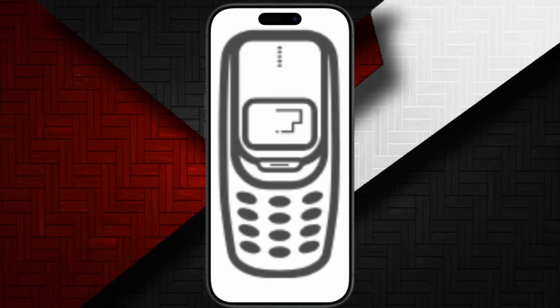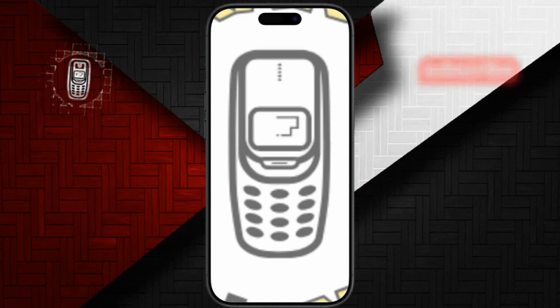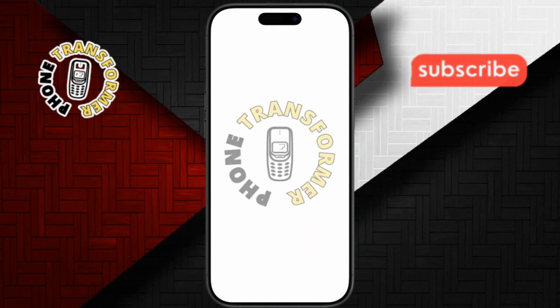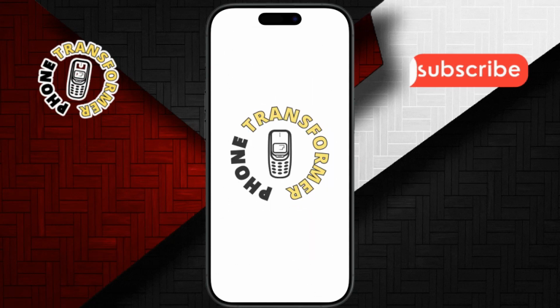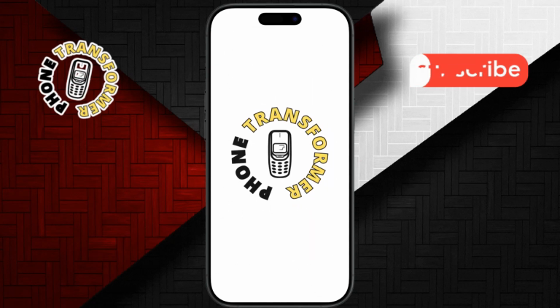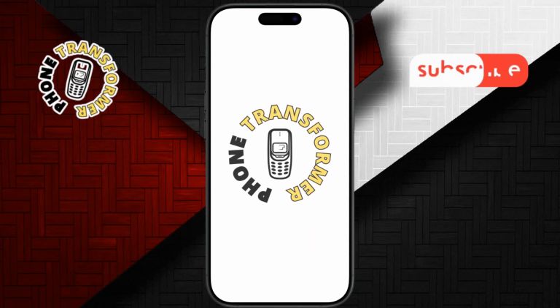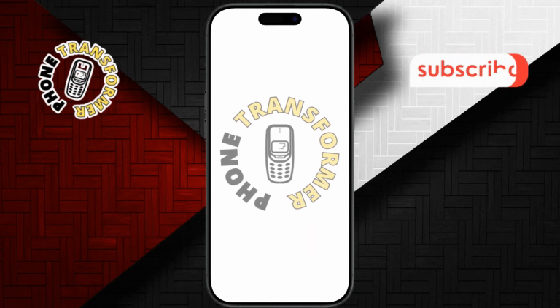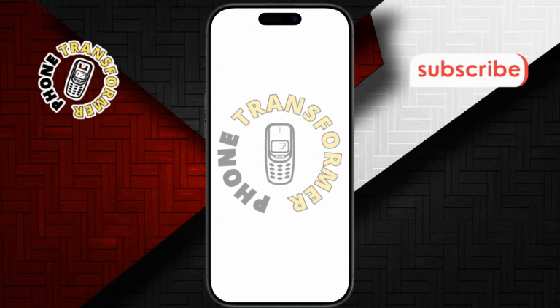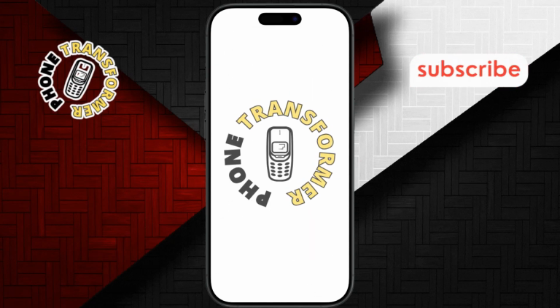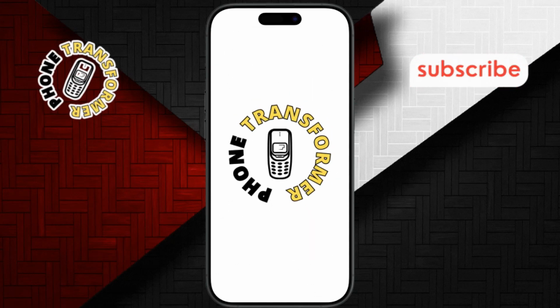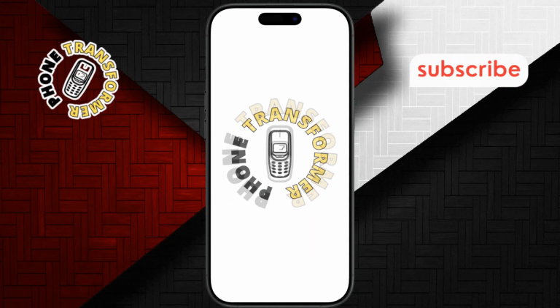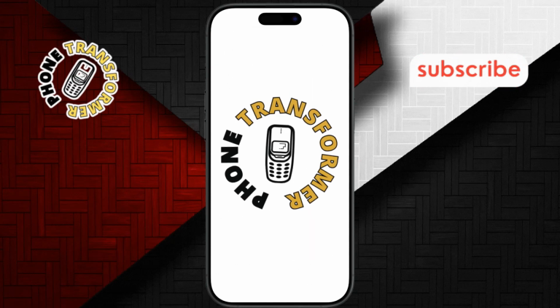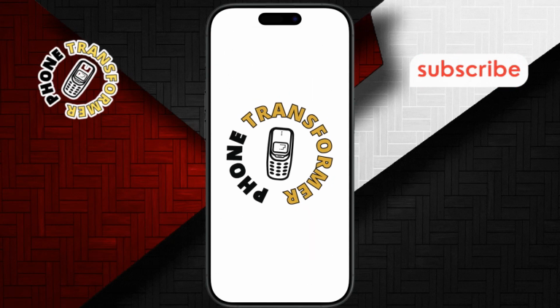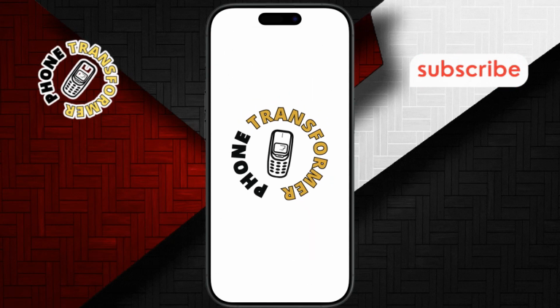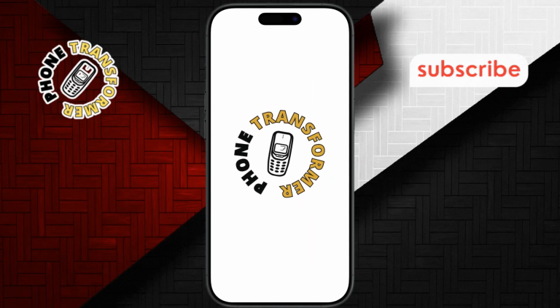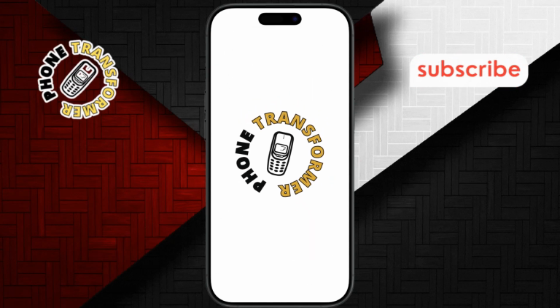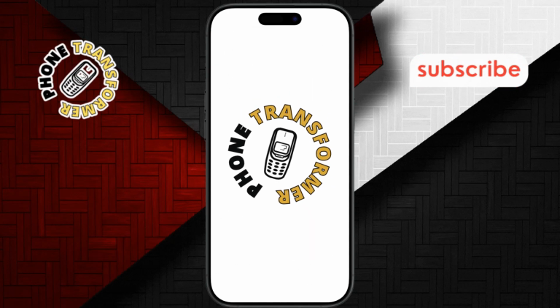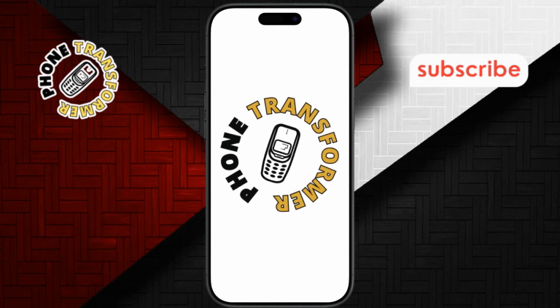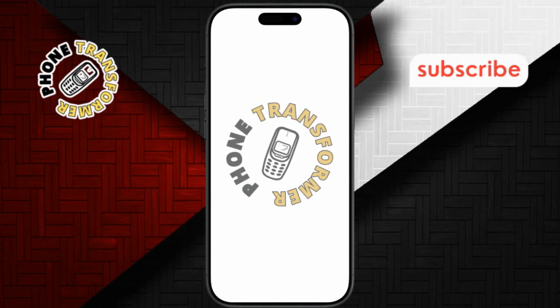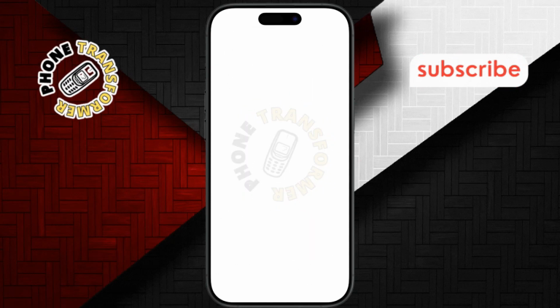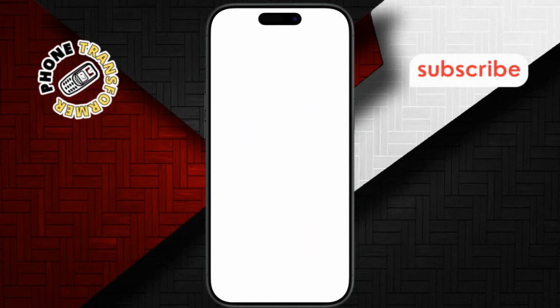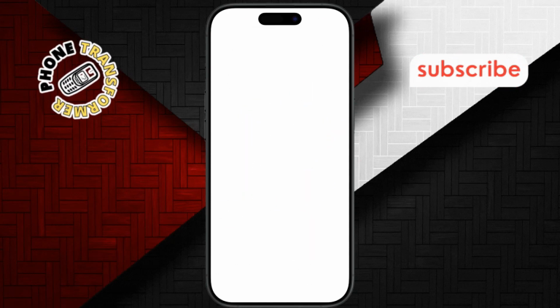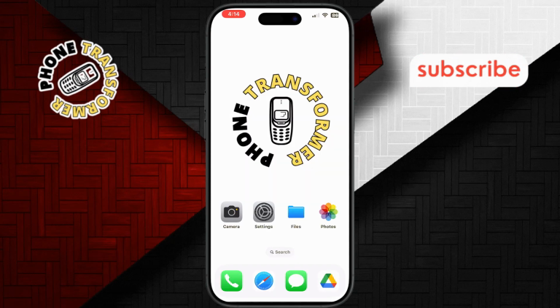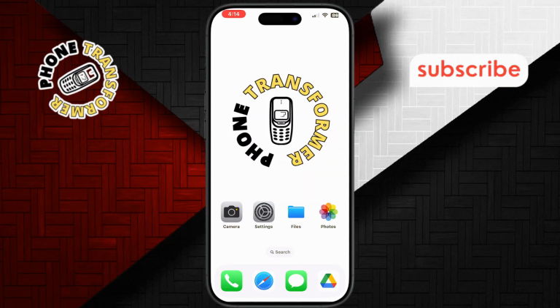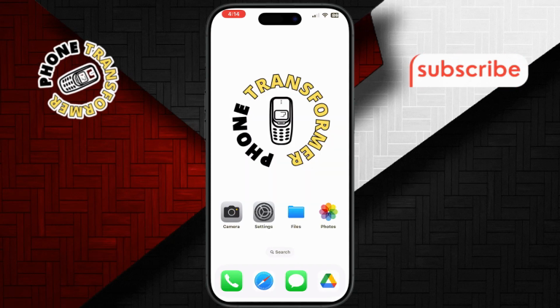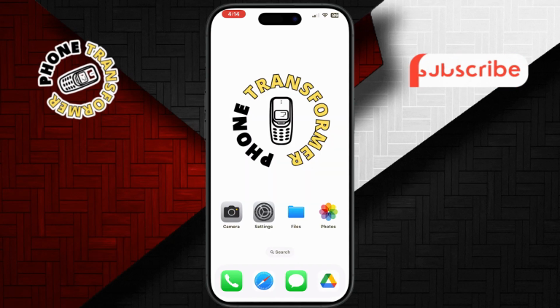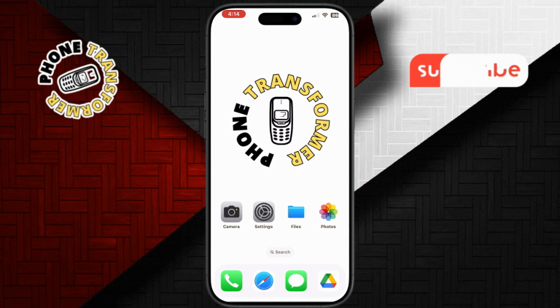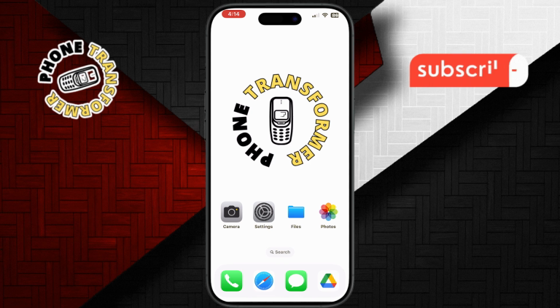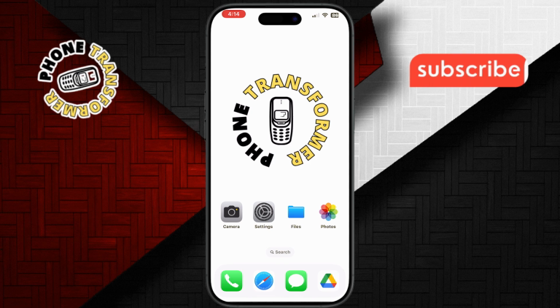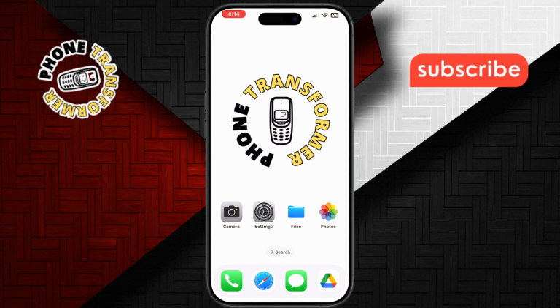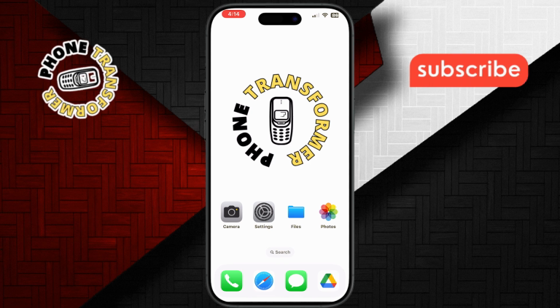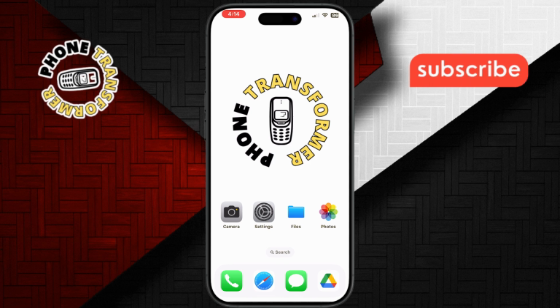Hi everyone and welcome to Phone Transformer. Today we're exploring the three best scanner apps for iPhone. Now let's get started.